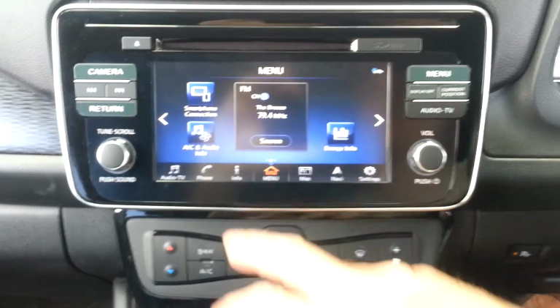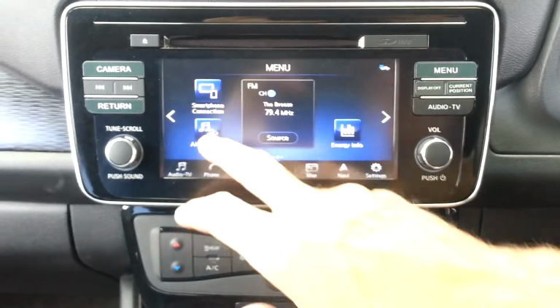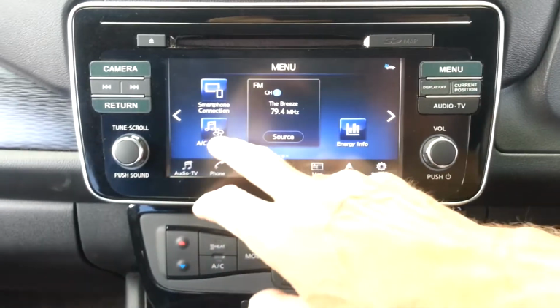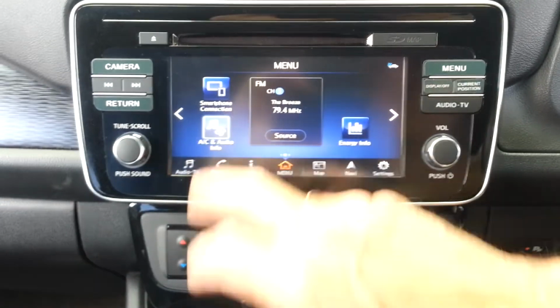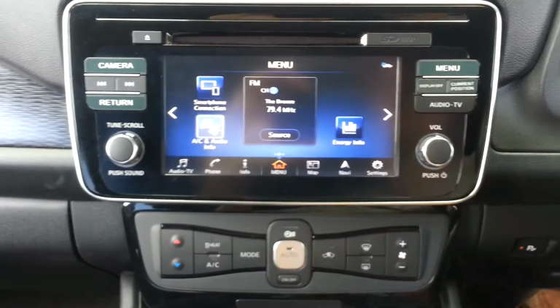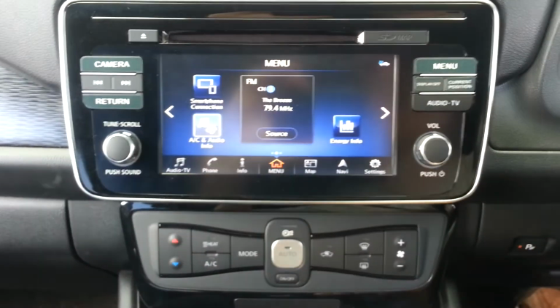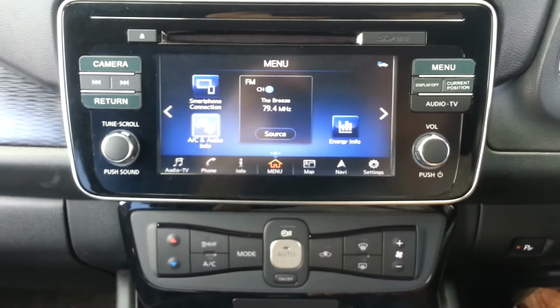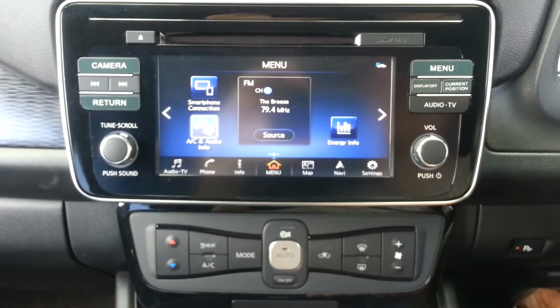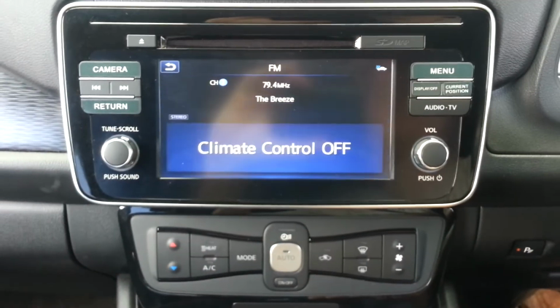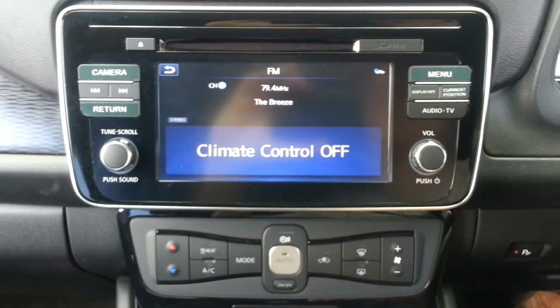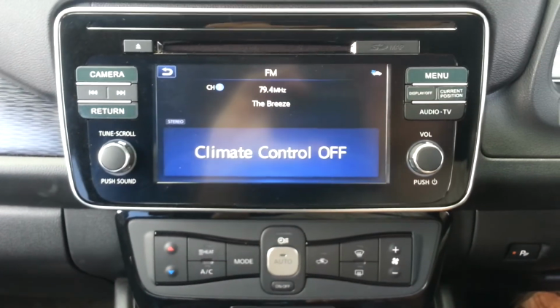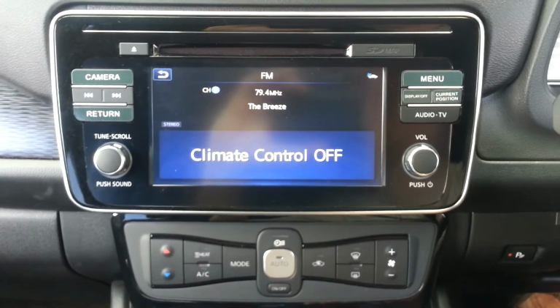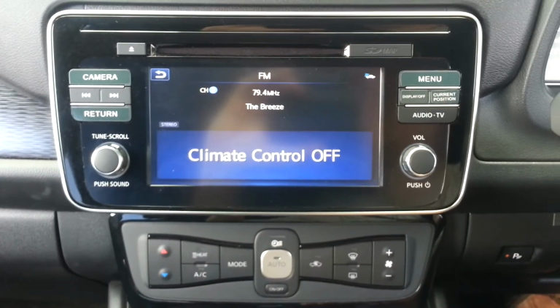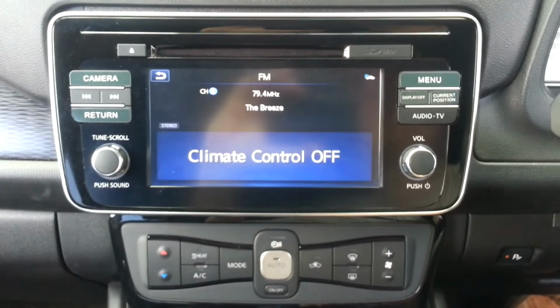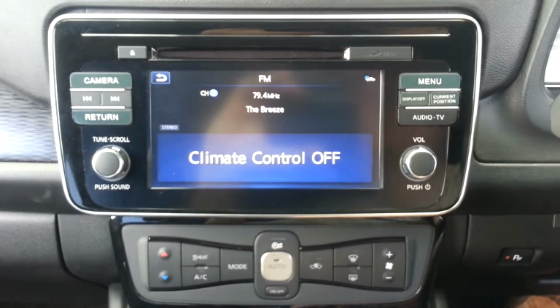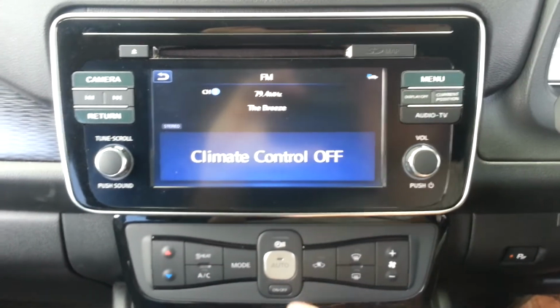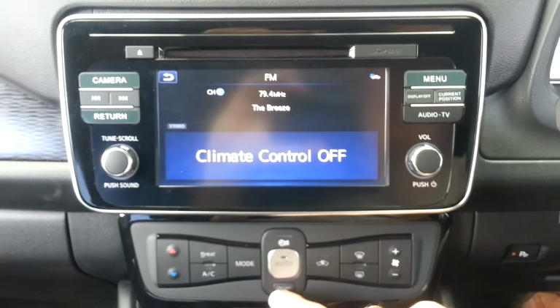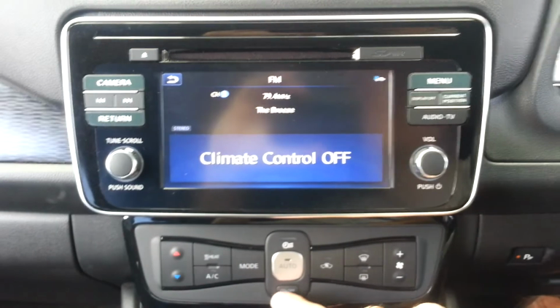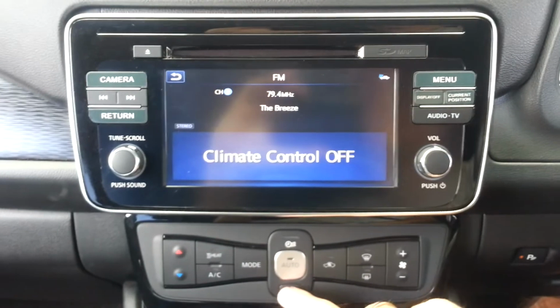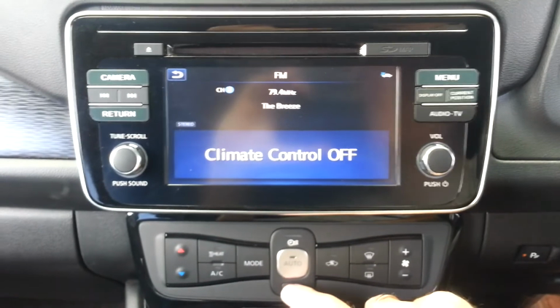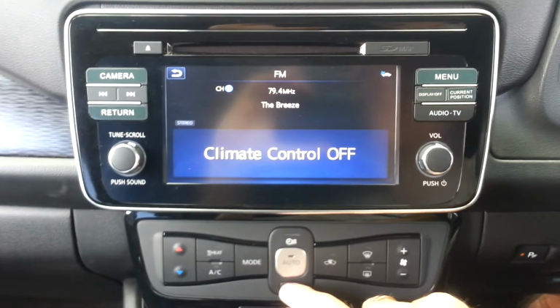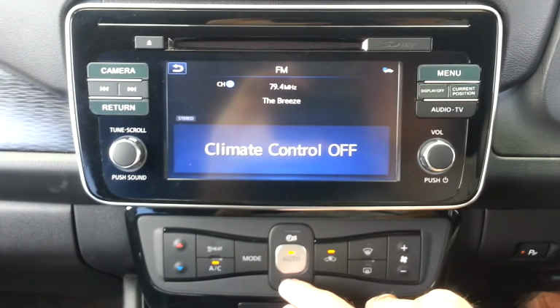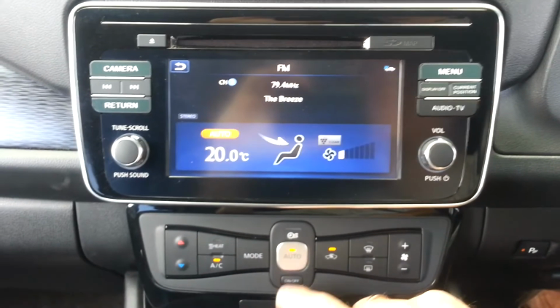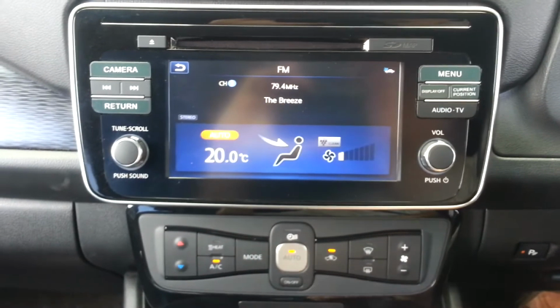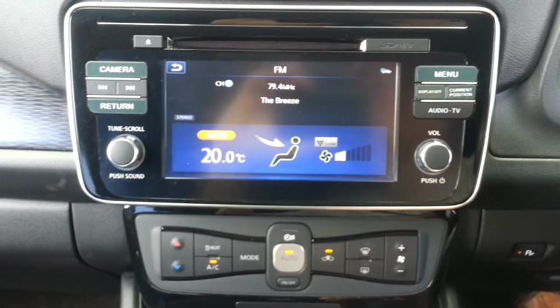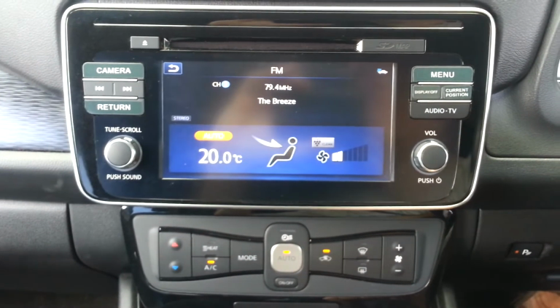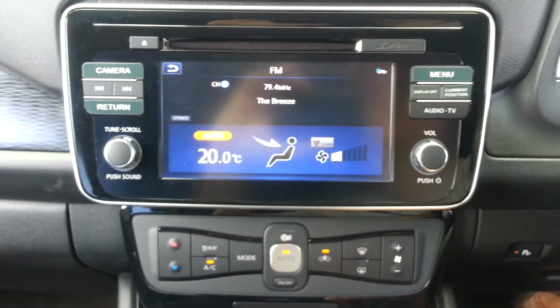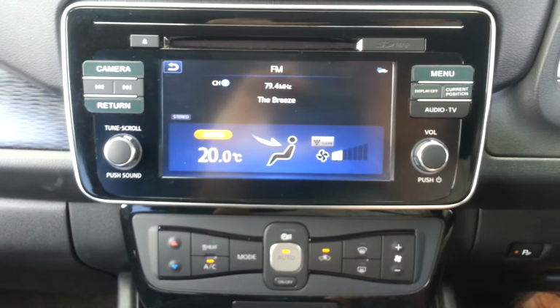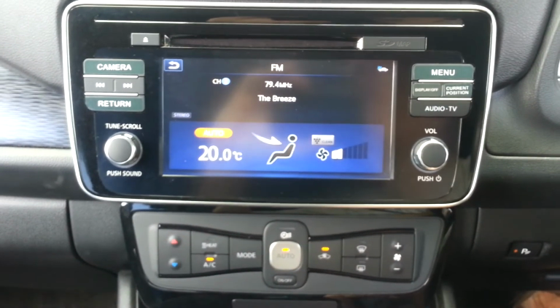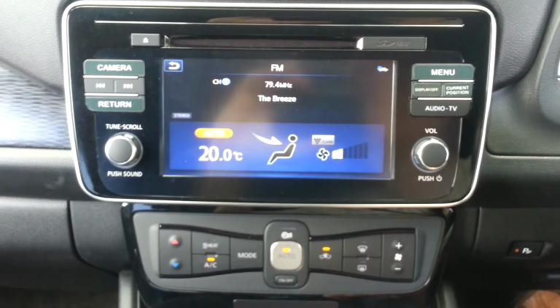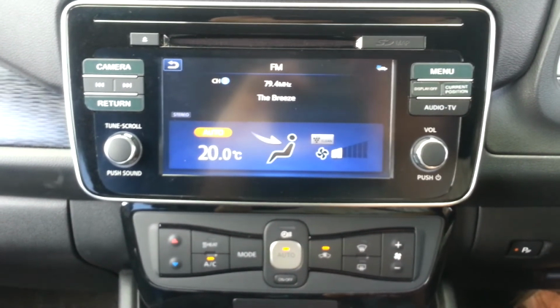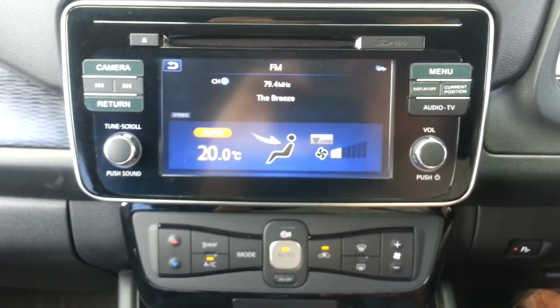Buckle up, set up climate control, feel the breeze and you are good to go.